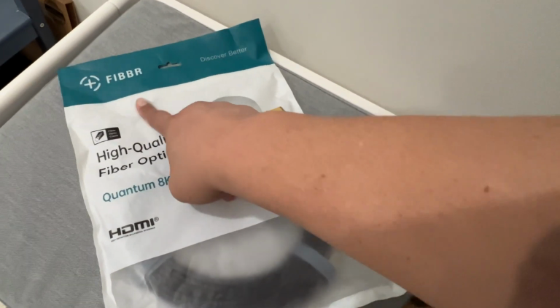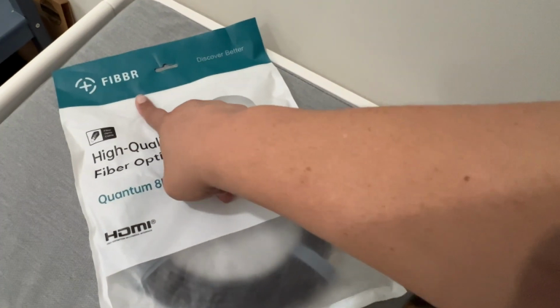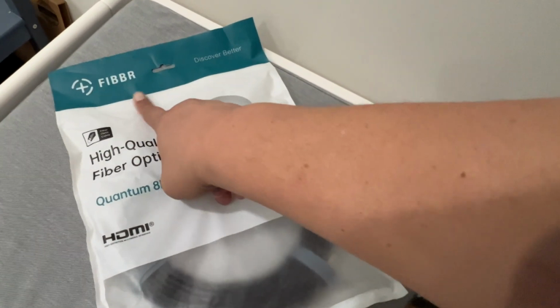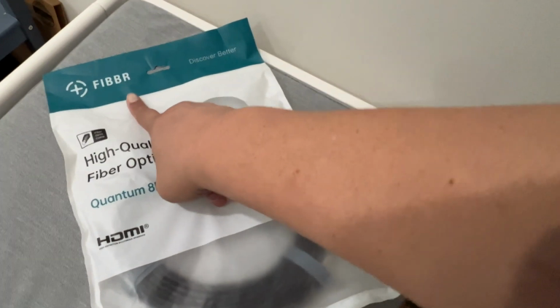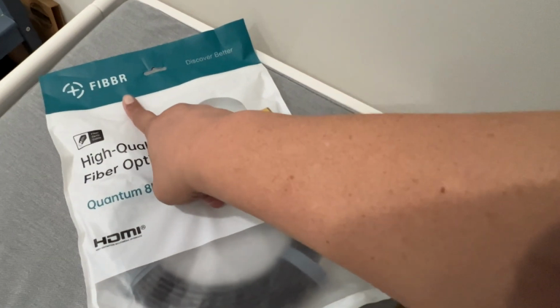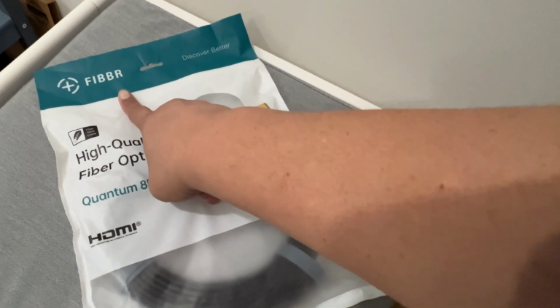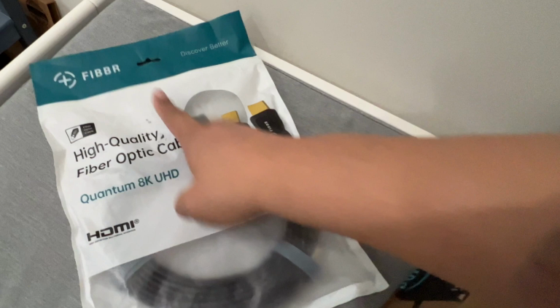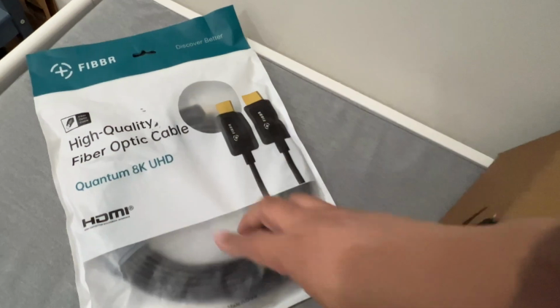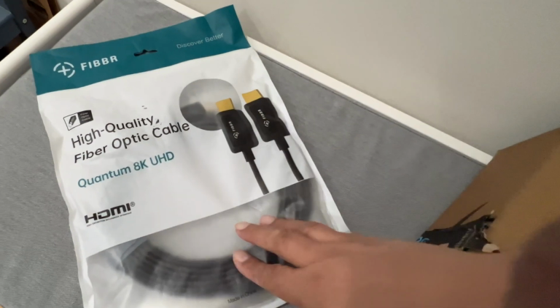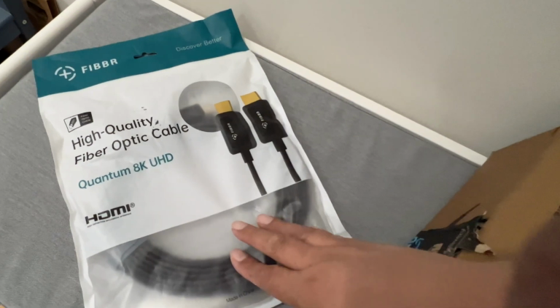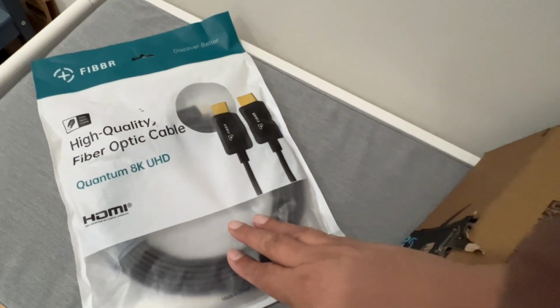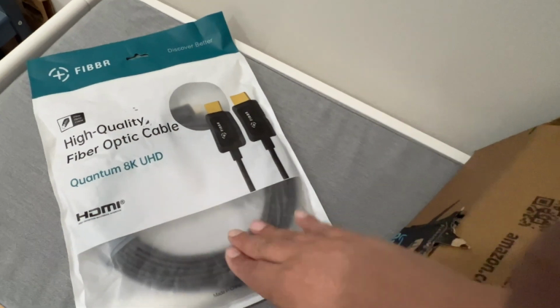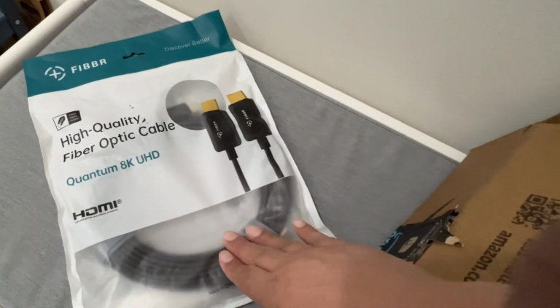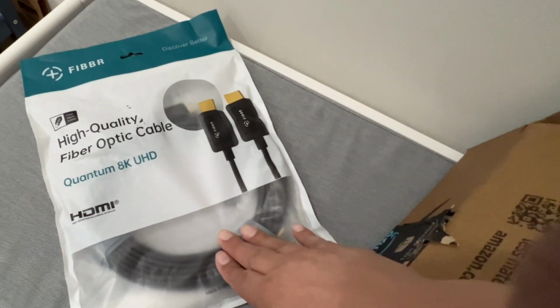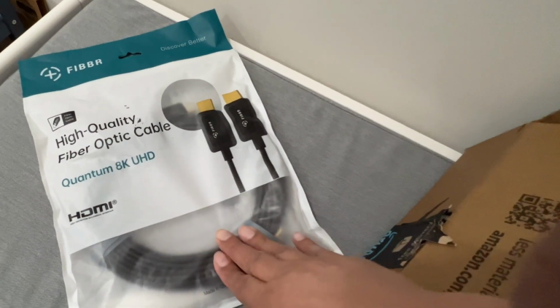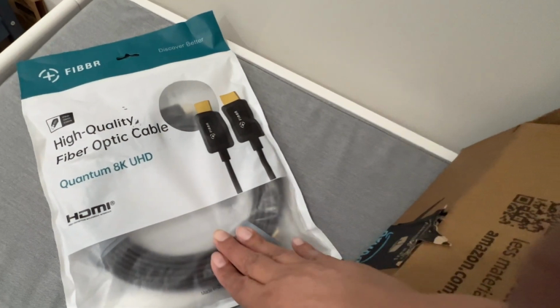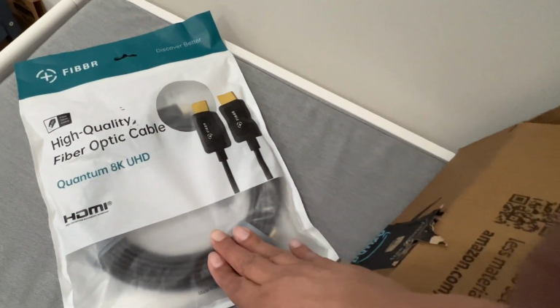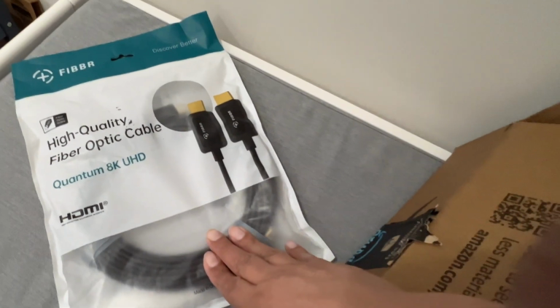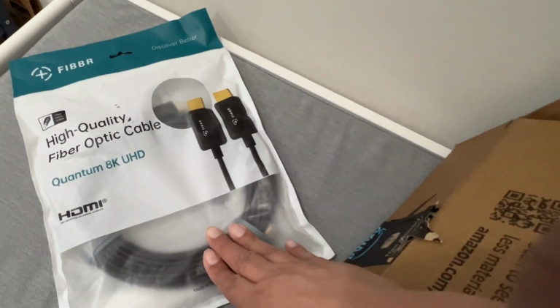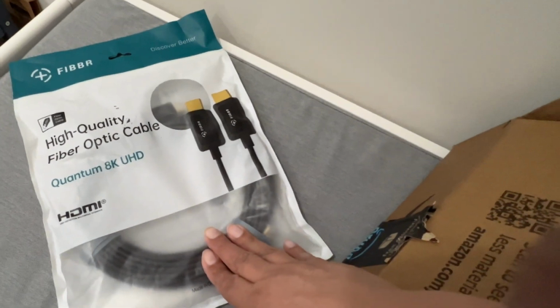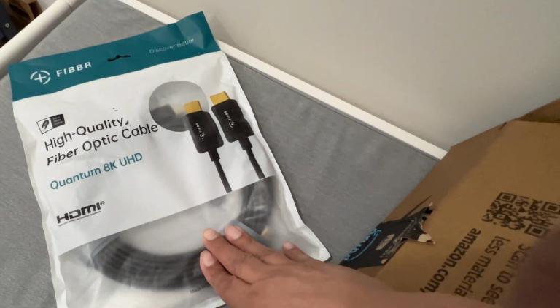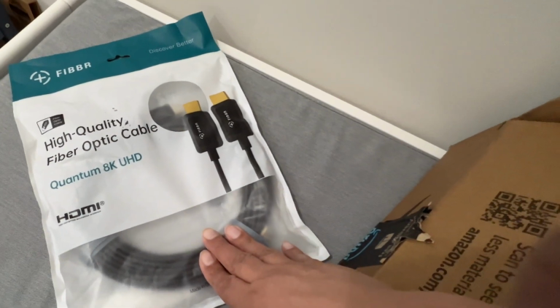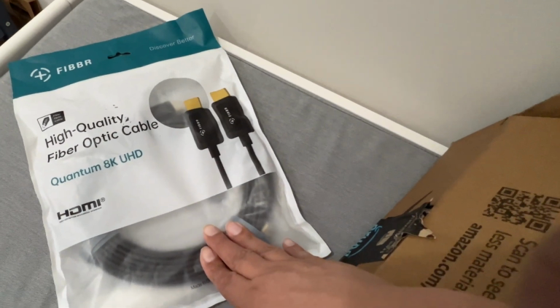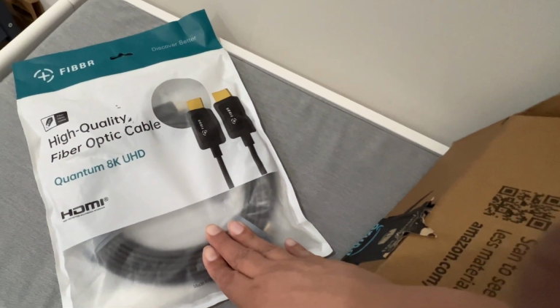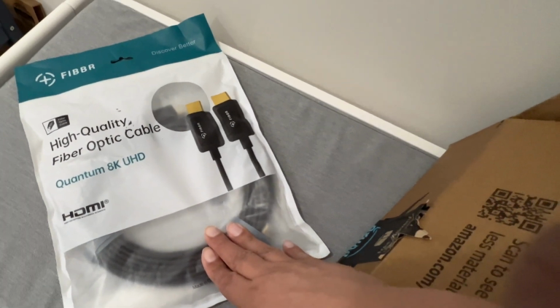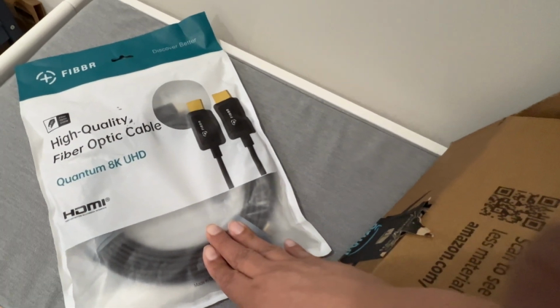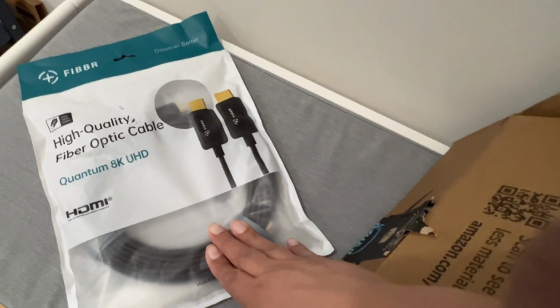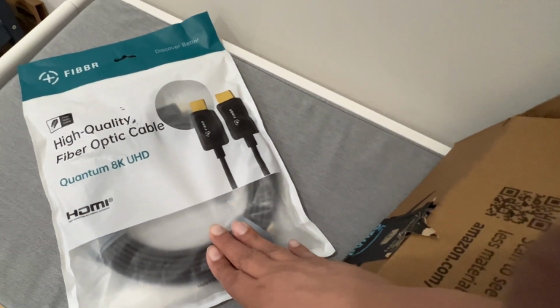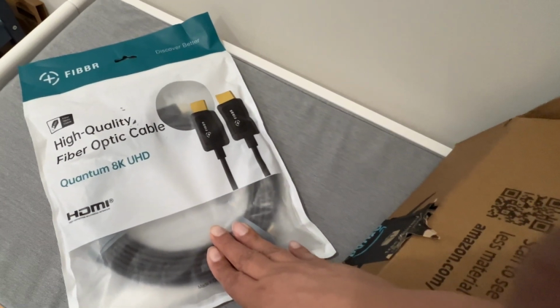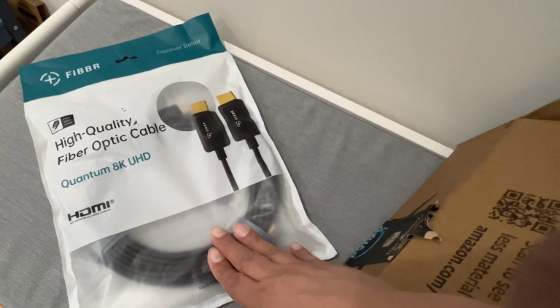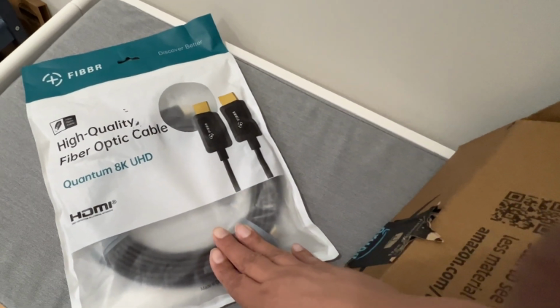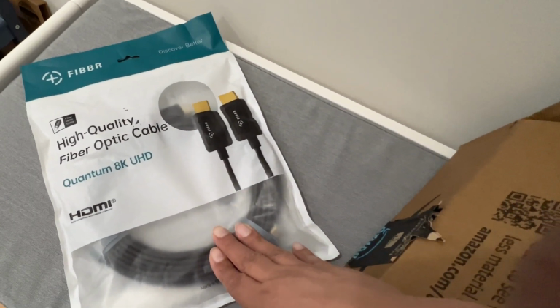It's from Fiber — it's an 8K cable, another 50-footer for me to test.